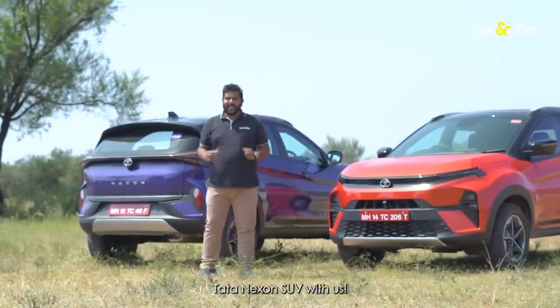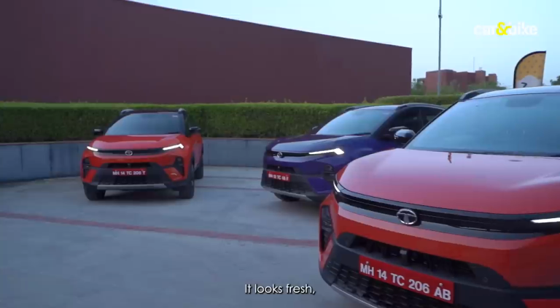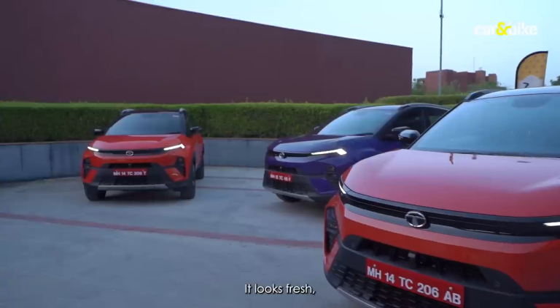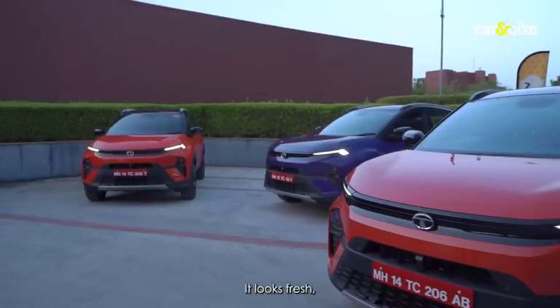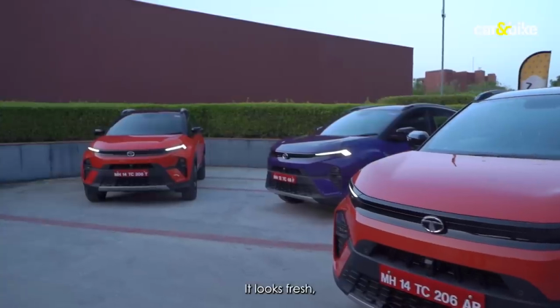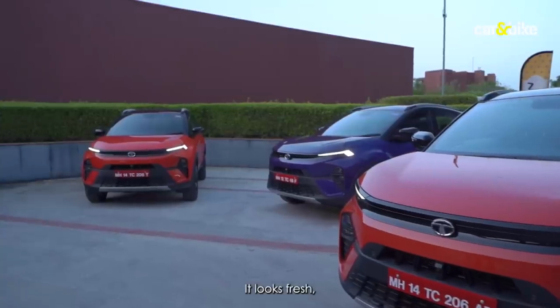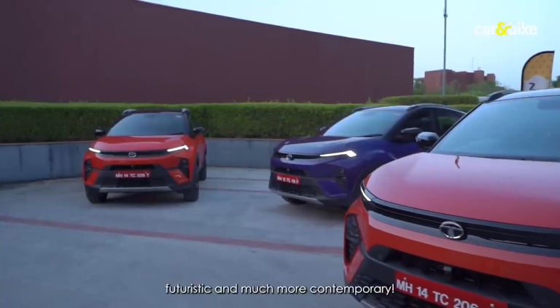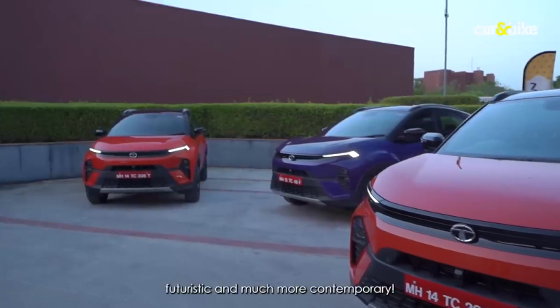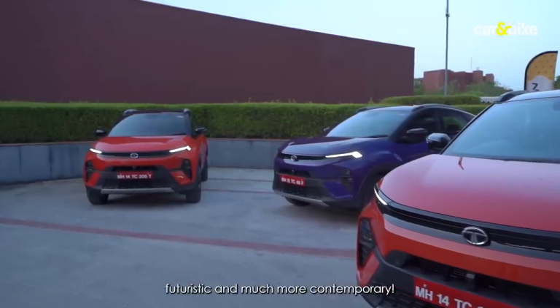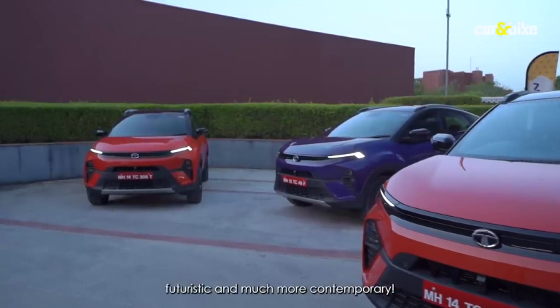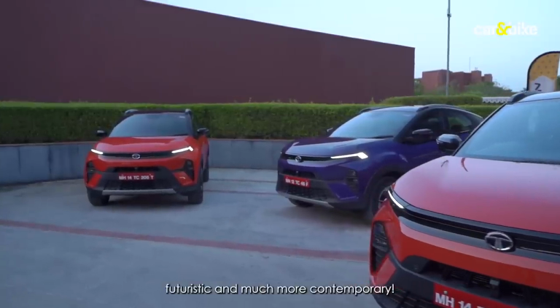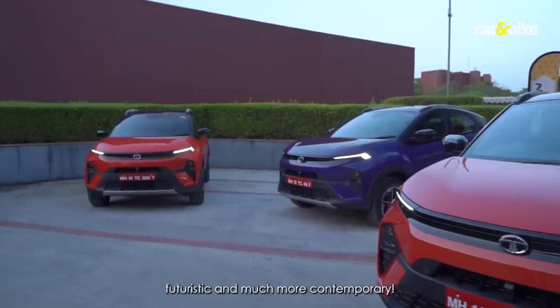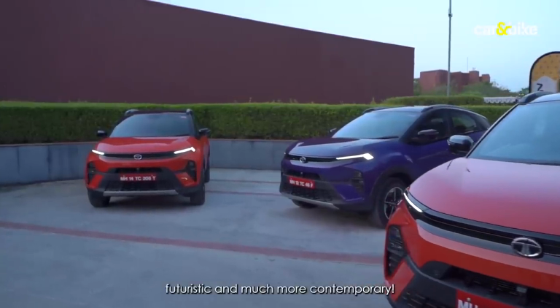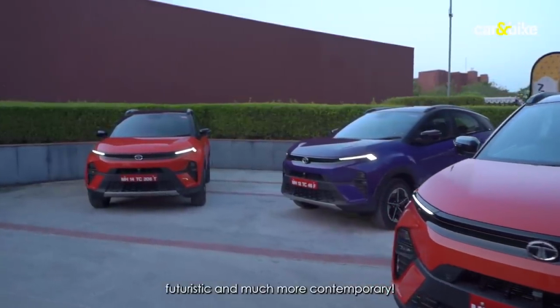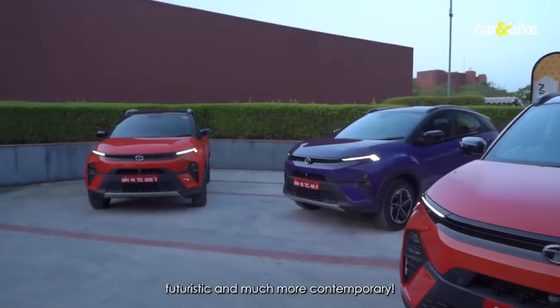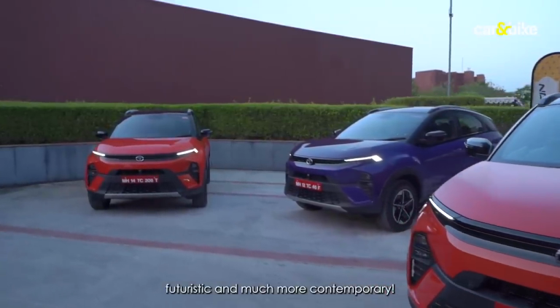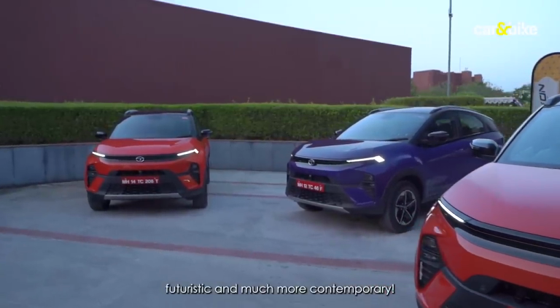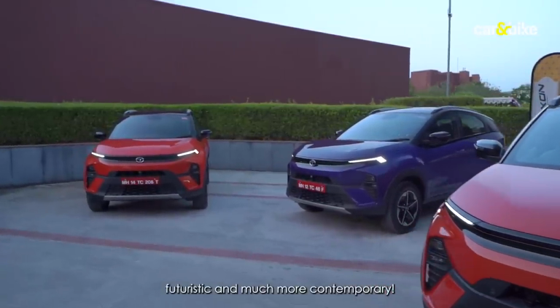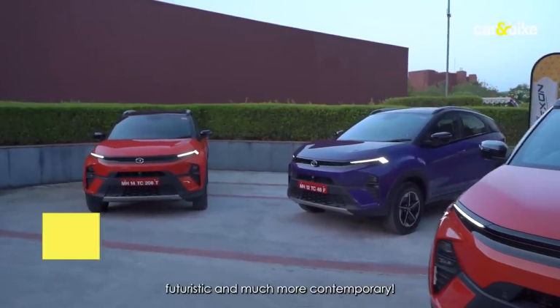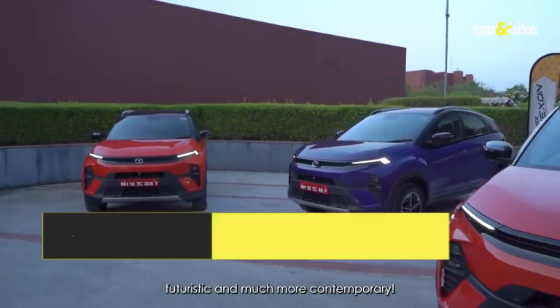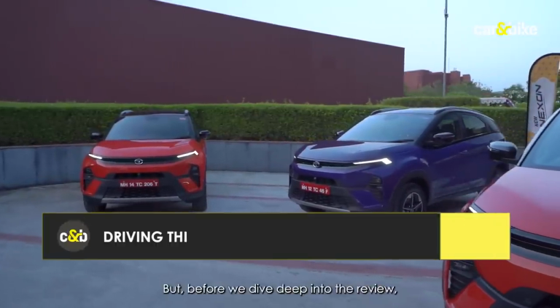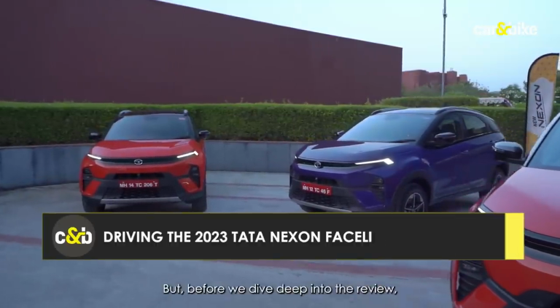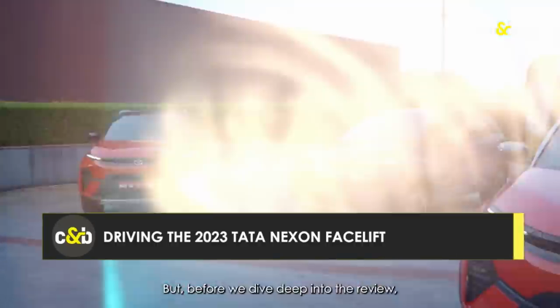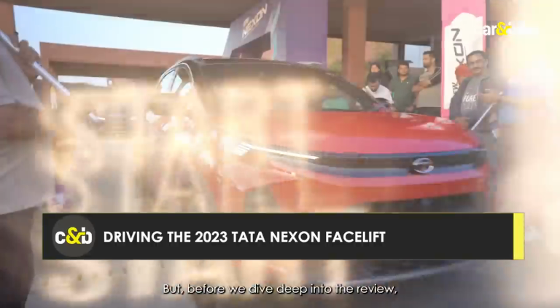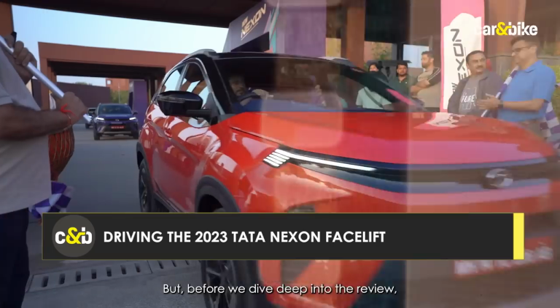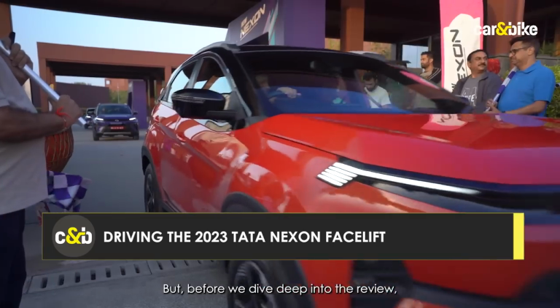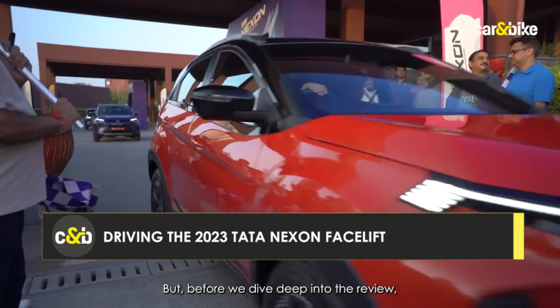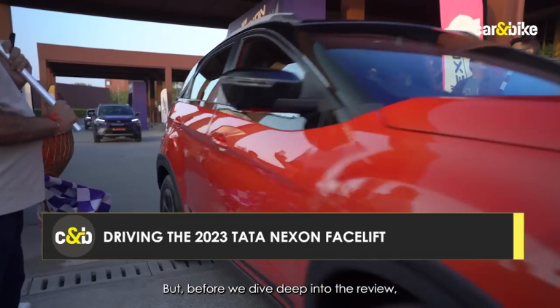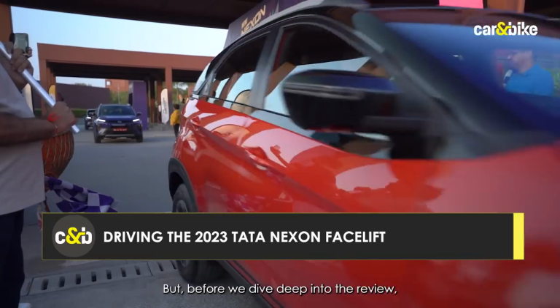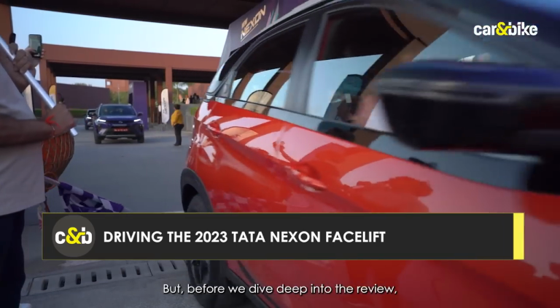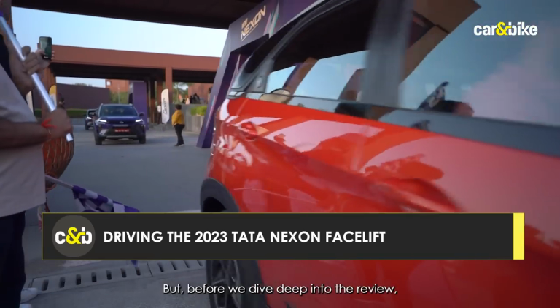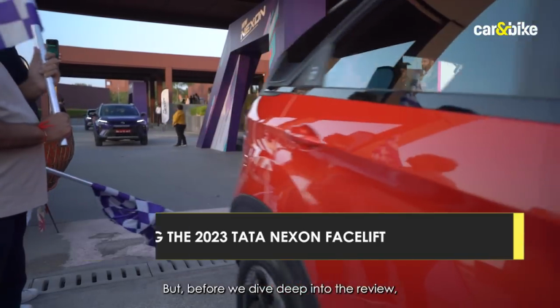It looks fresh, futuristic and much more contemporary. But before we dive deep into the review, let's get into it.